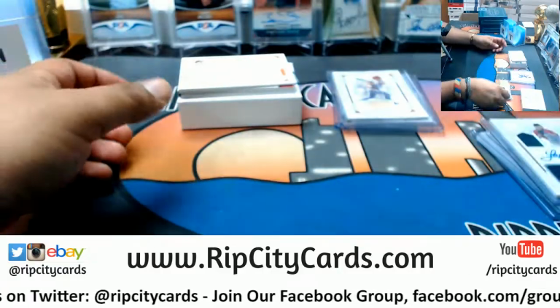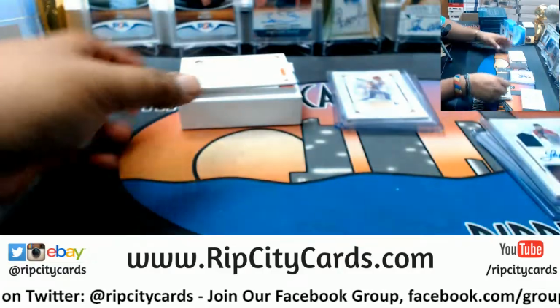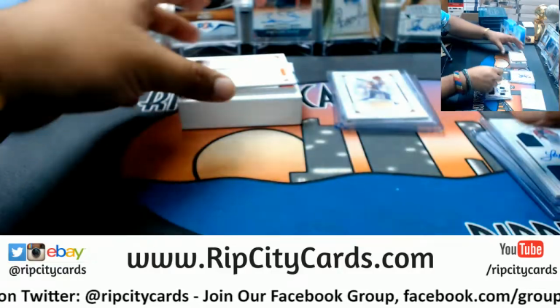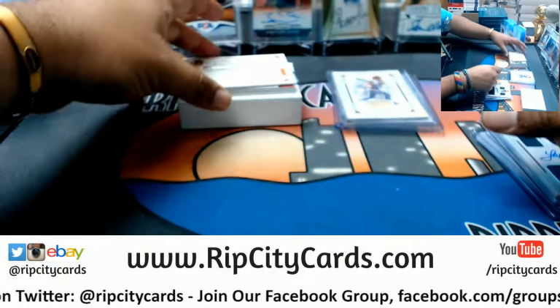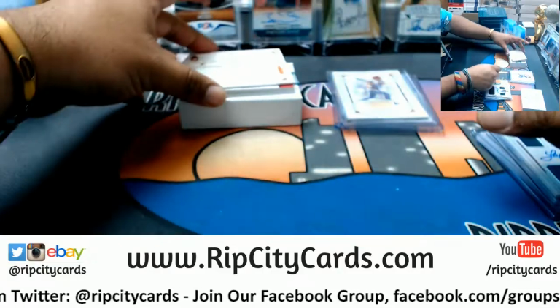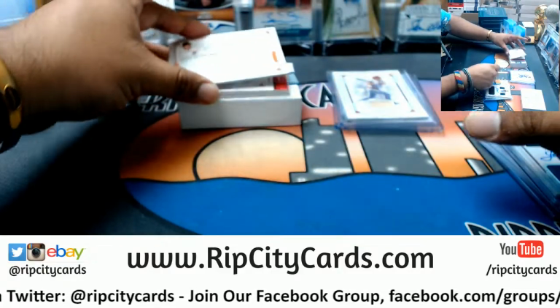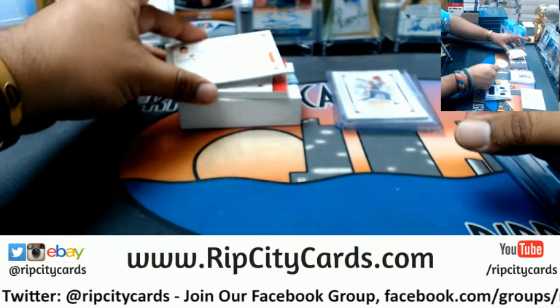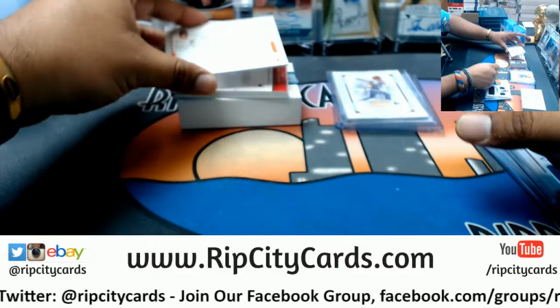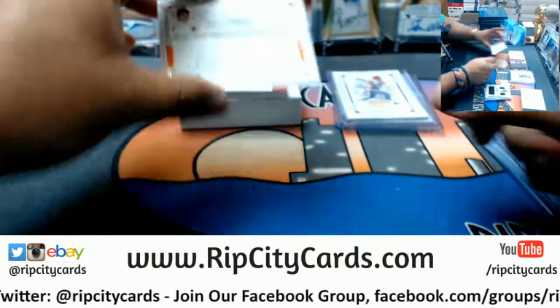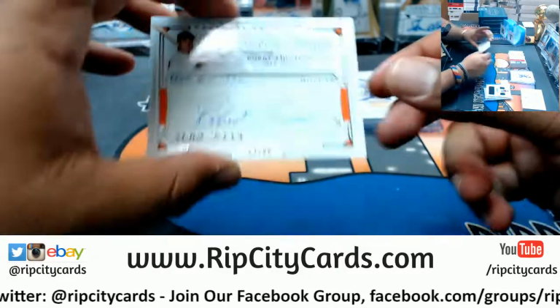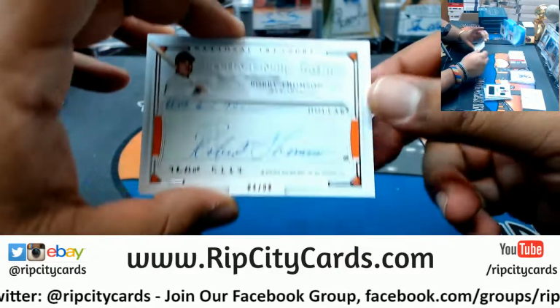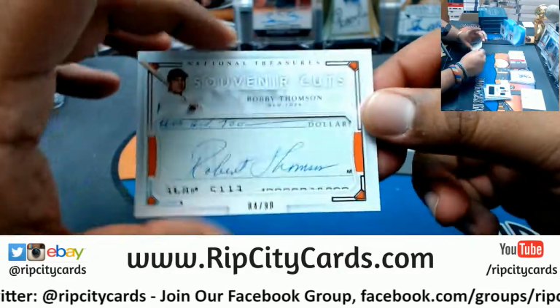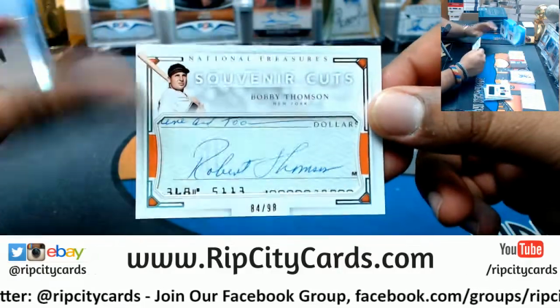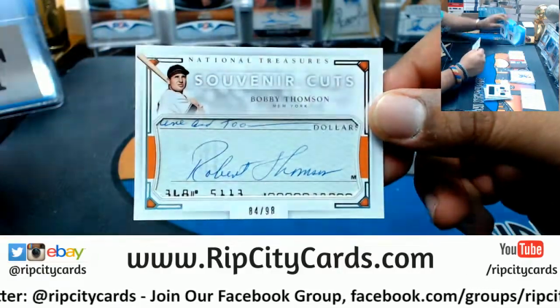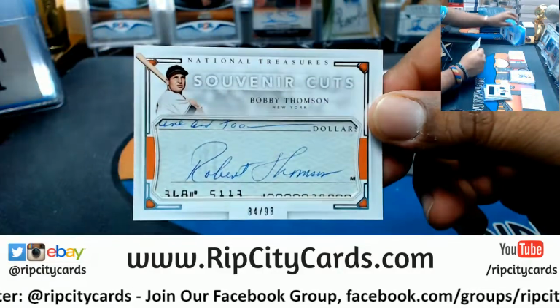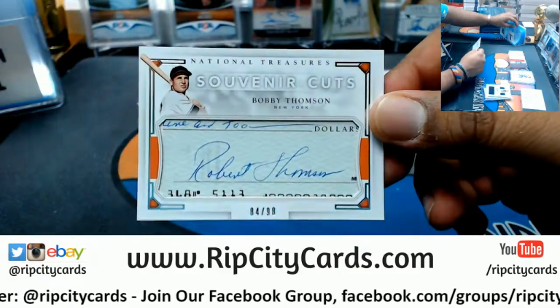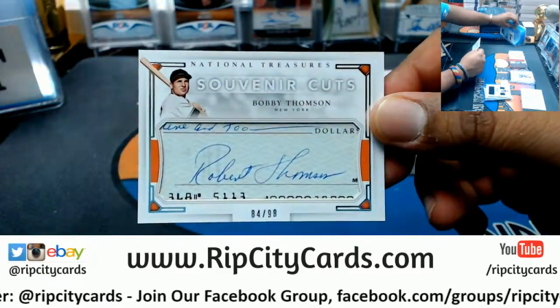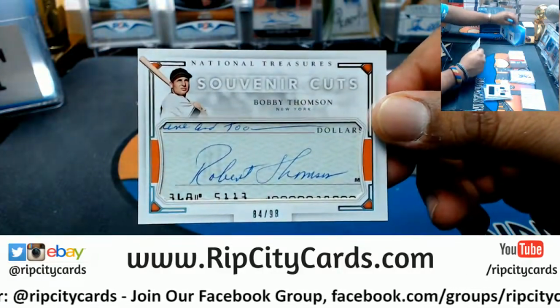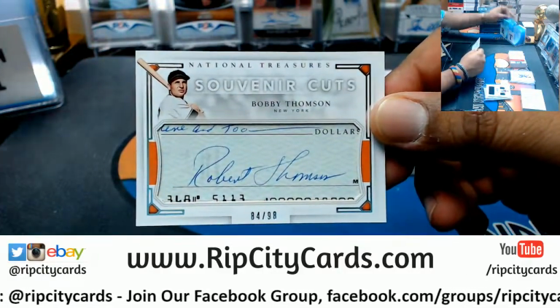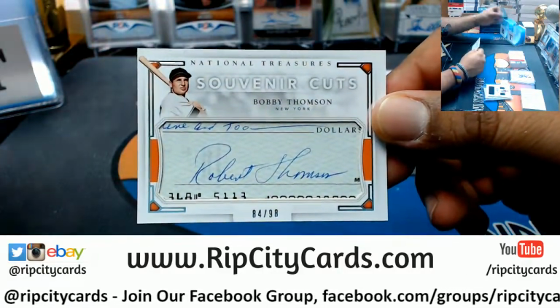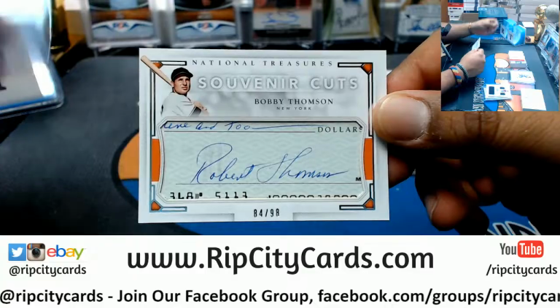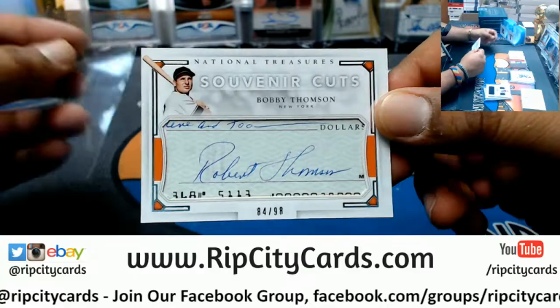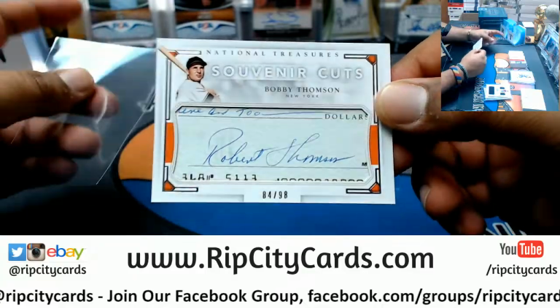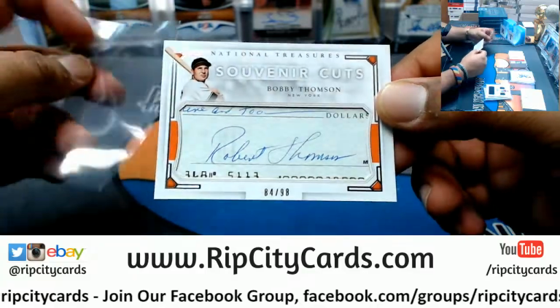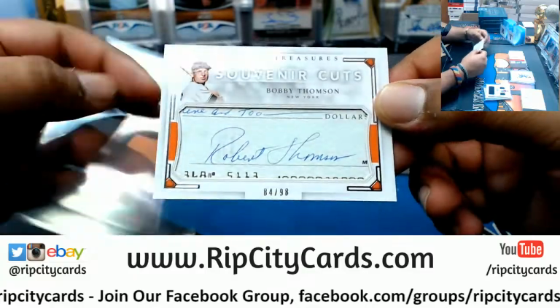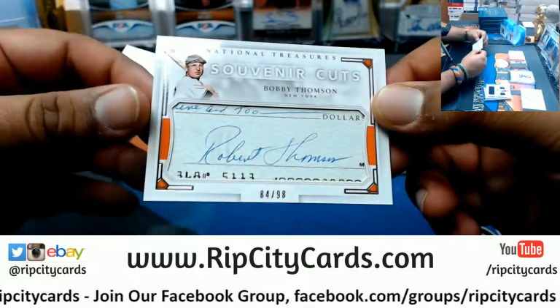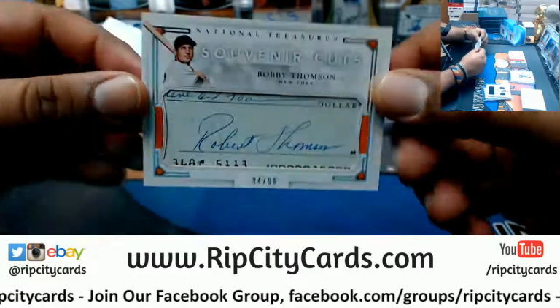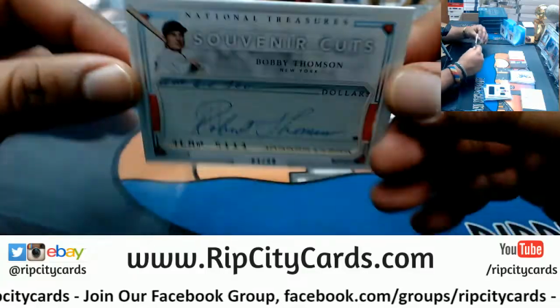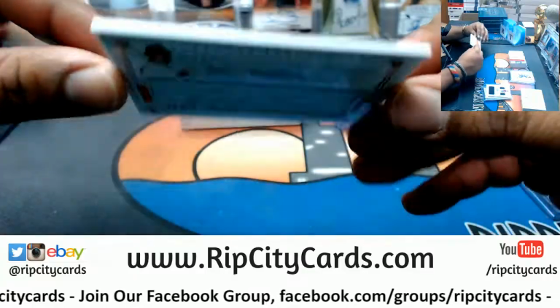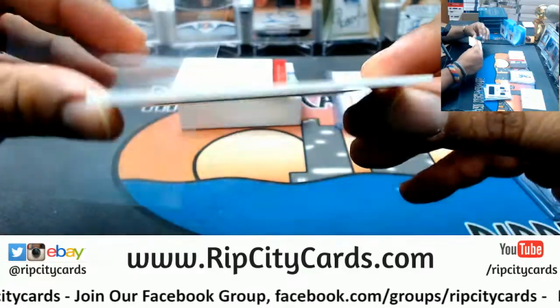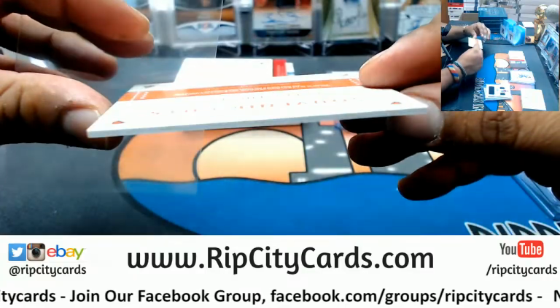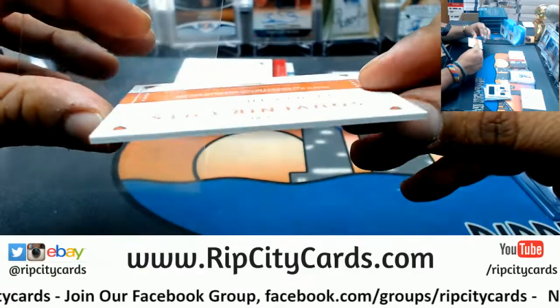For the Rays, numbered to 49, Daniel Robertson — the six-swatch signature. For the D-backs, numbered to 99, Yohan Lopez, patch auto. Nice cut signature right here. It is Bobby Thompson, numbered to 98, the souvenir cut.